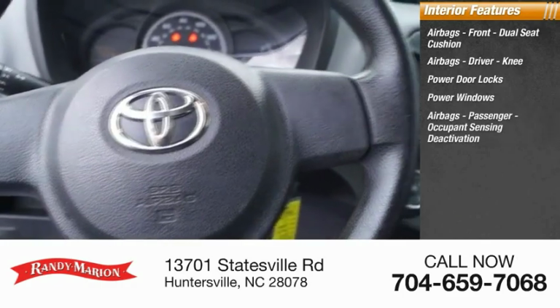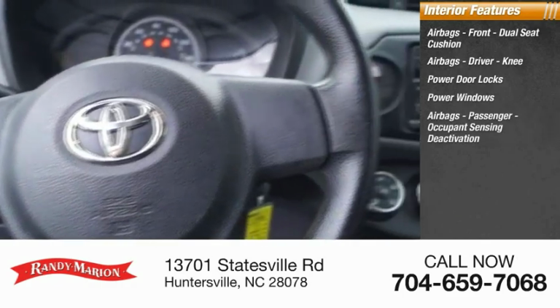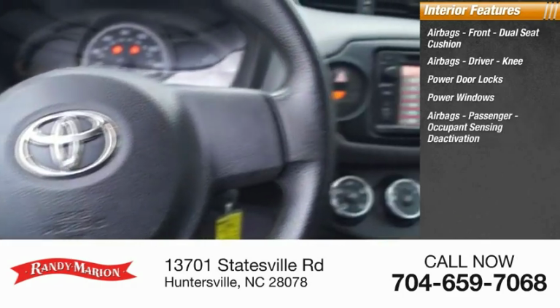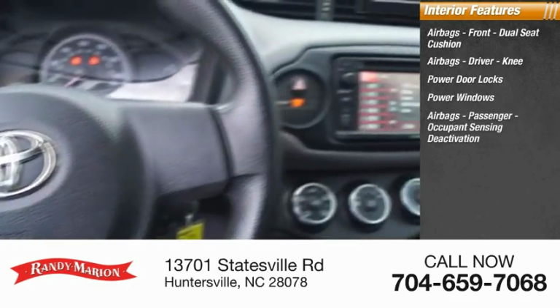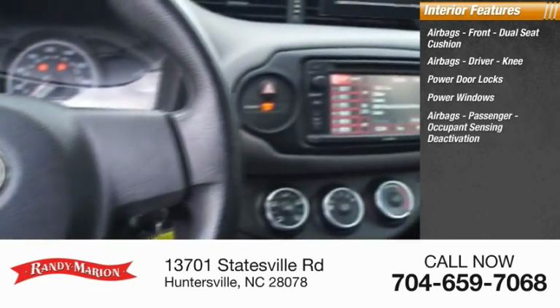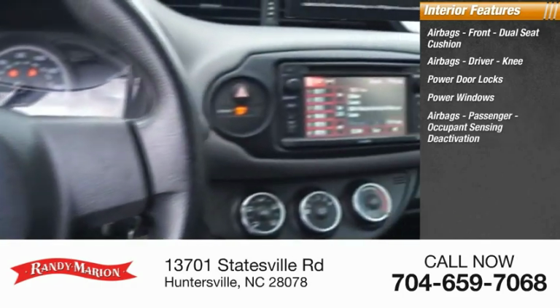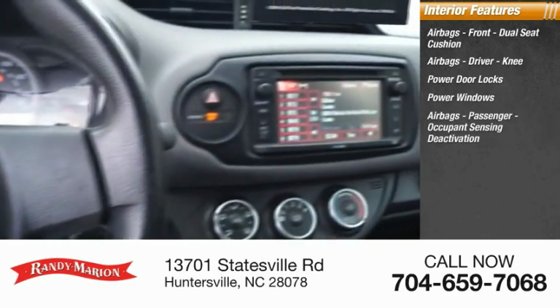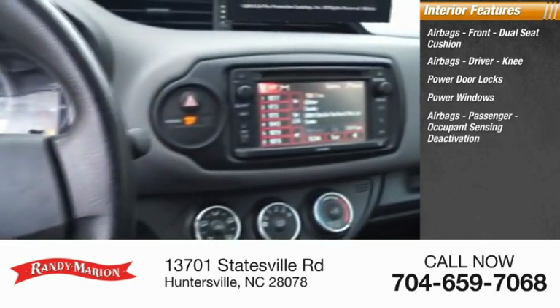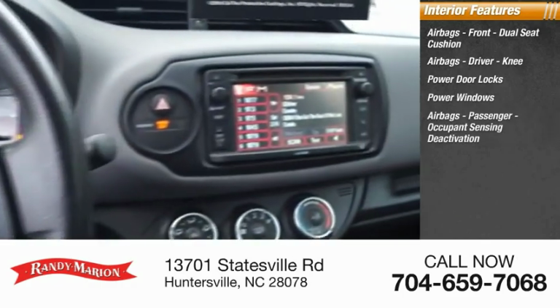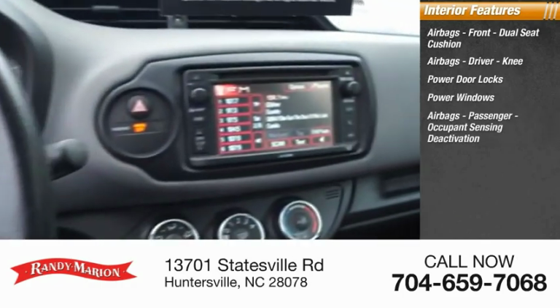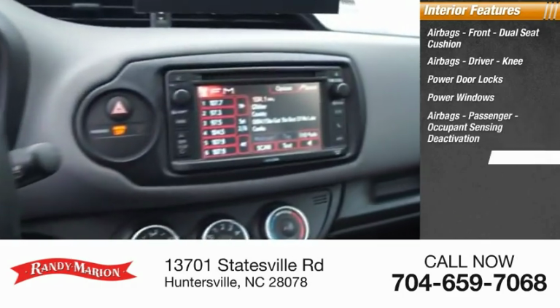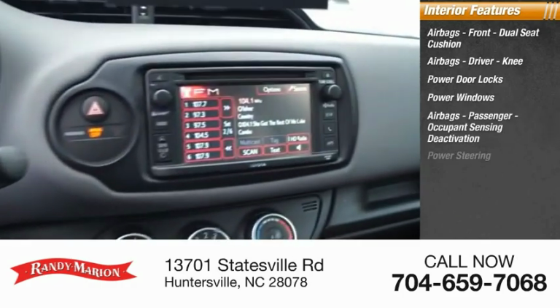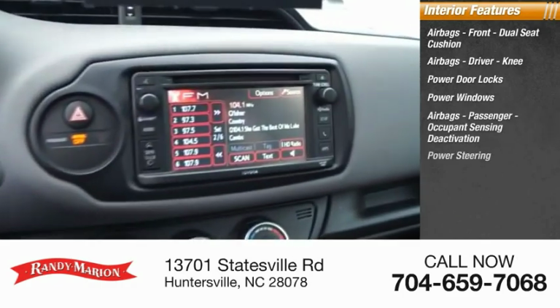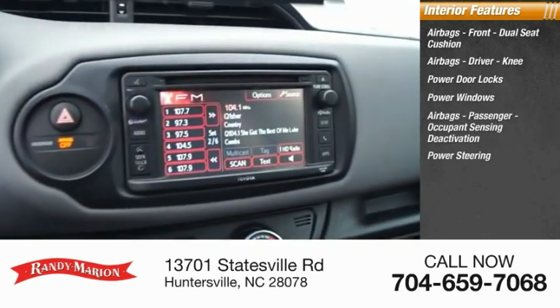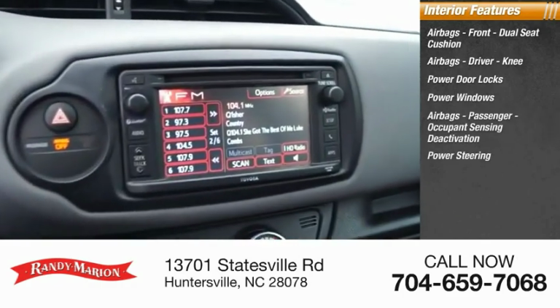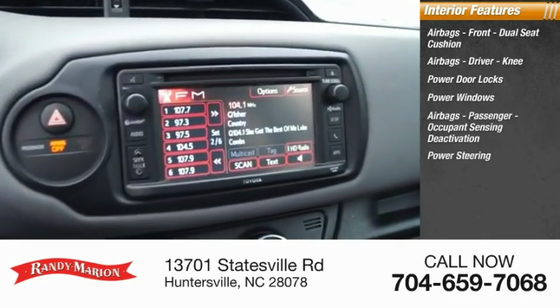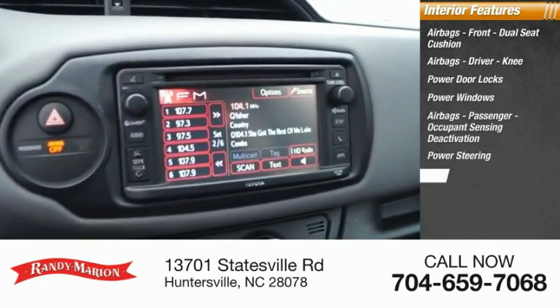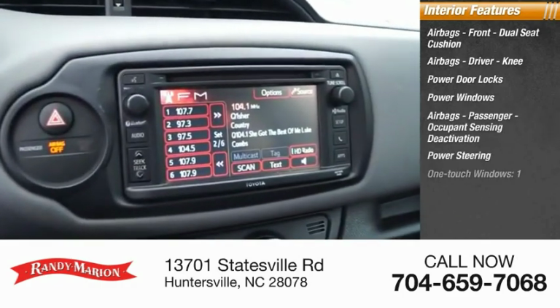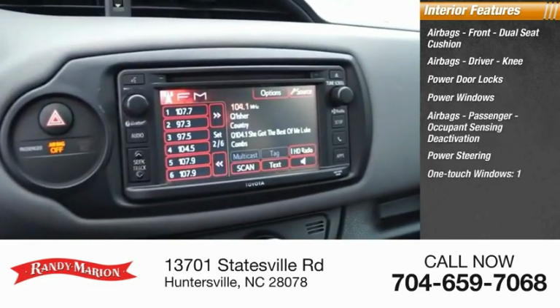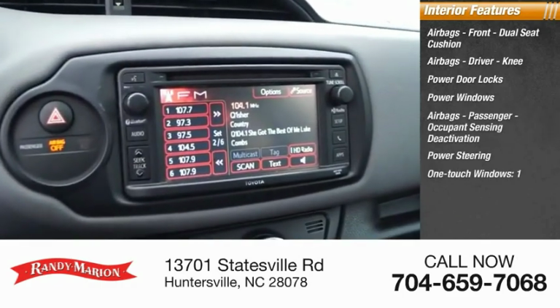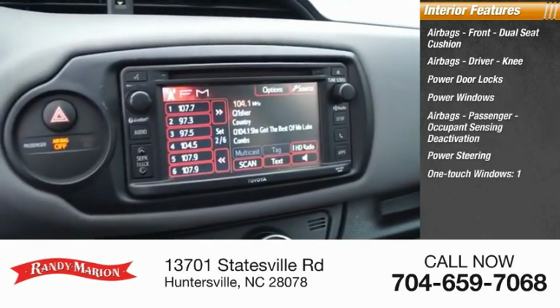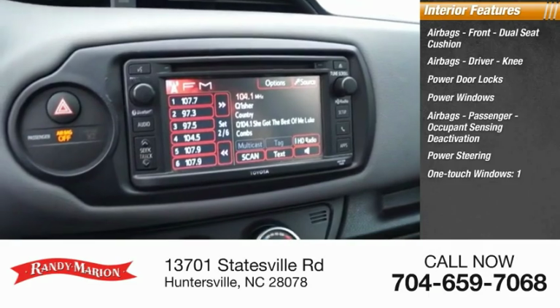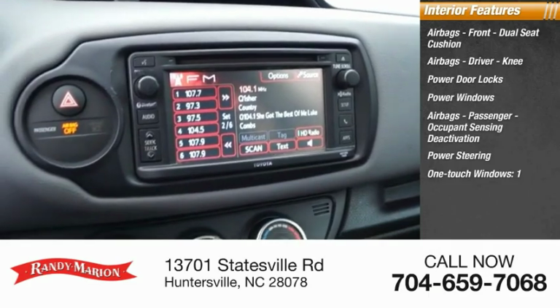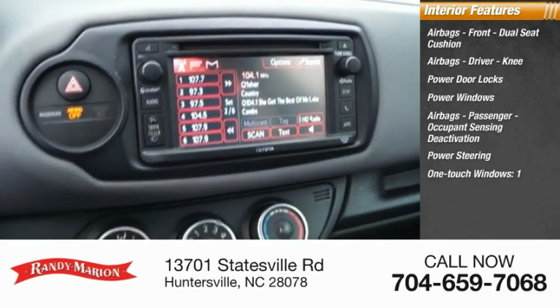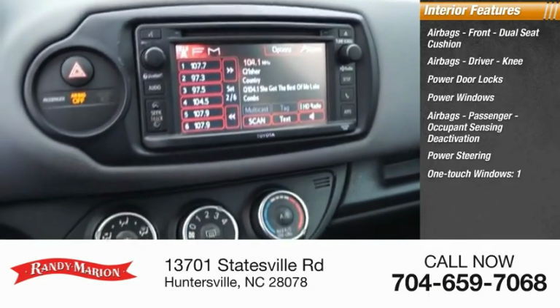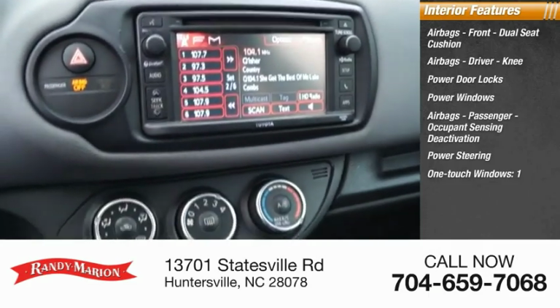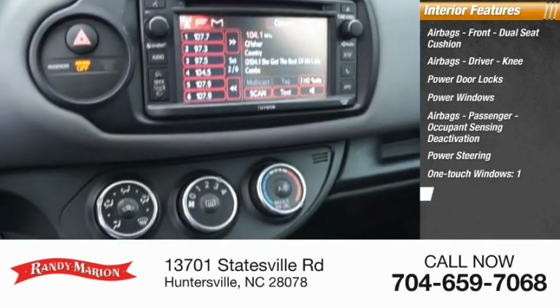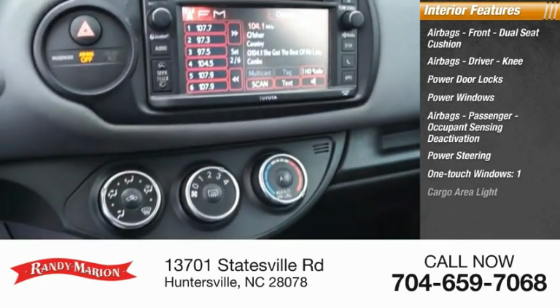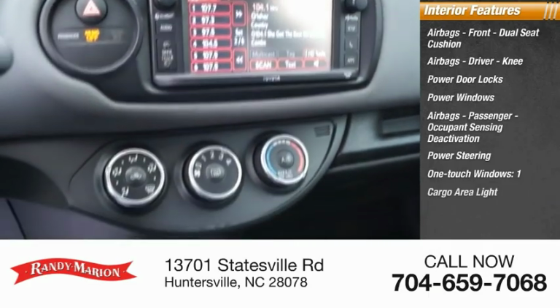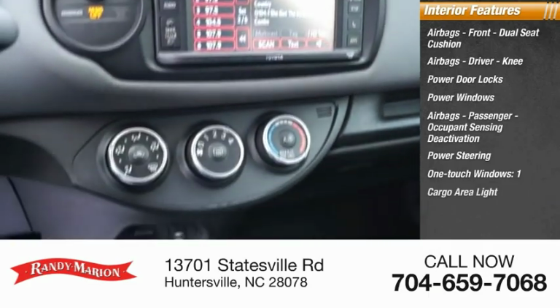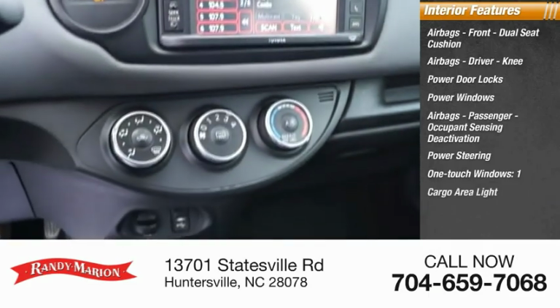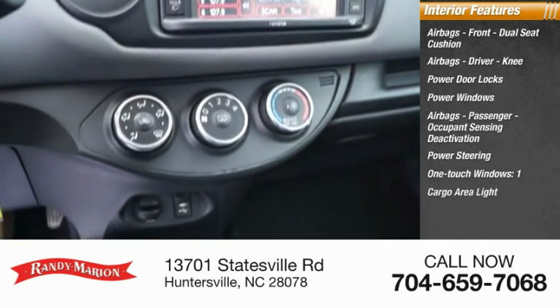Occupant sensing deactivation, power steering, one-touch windows, and one cargo area light.